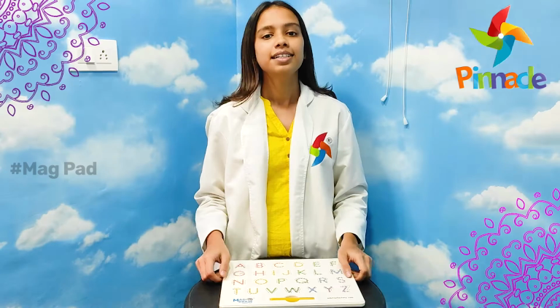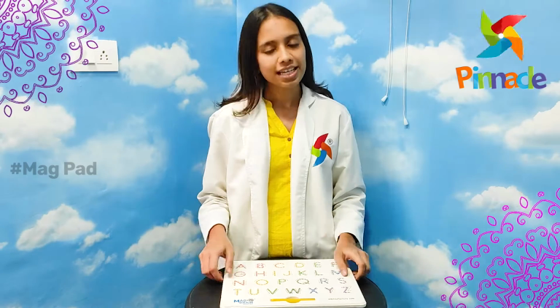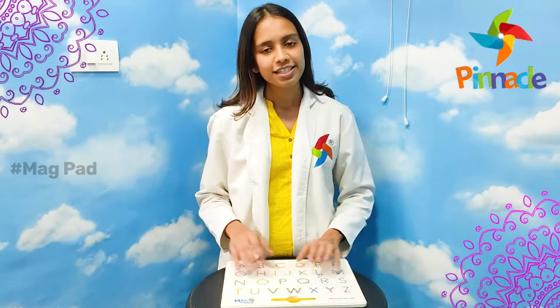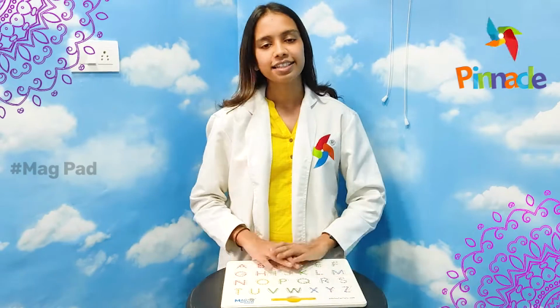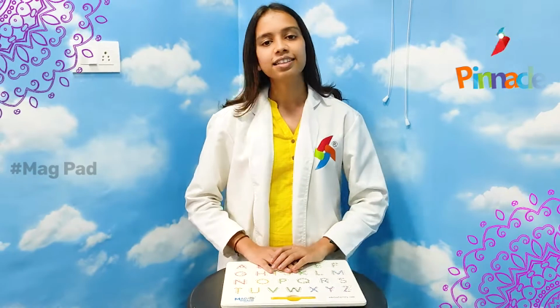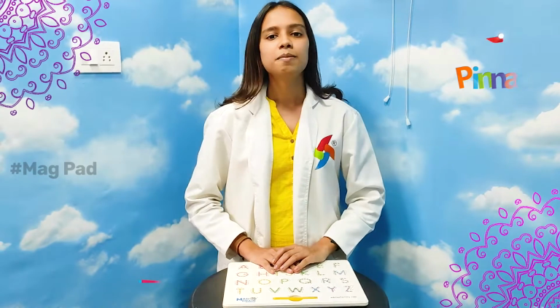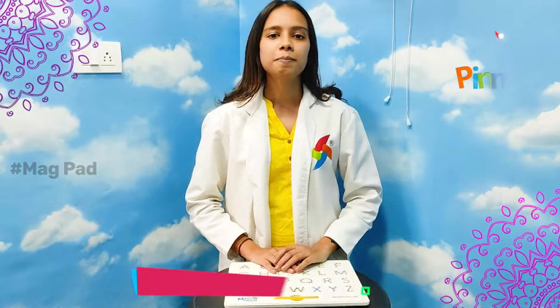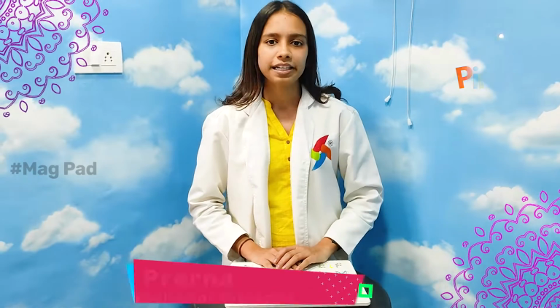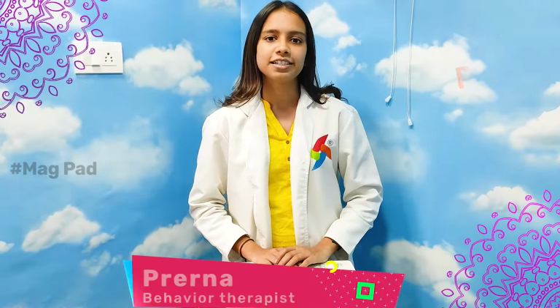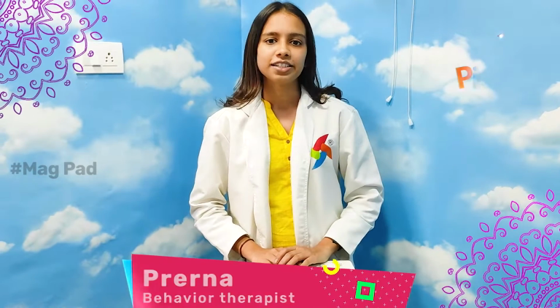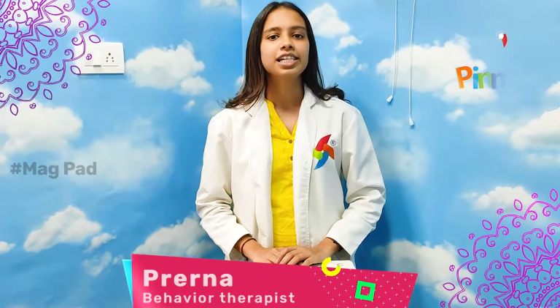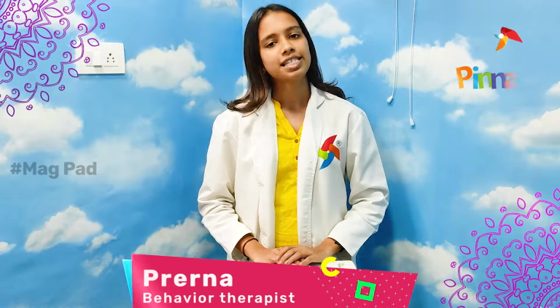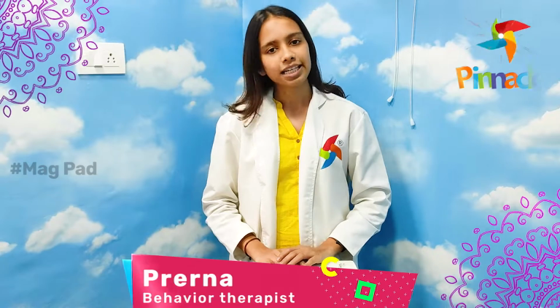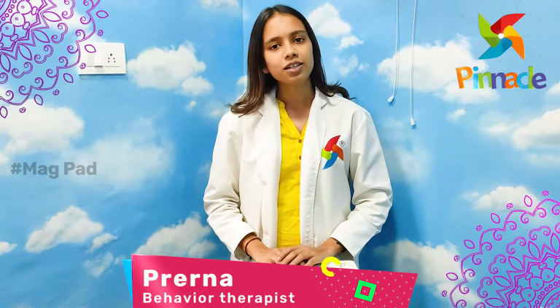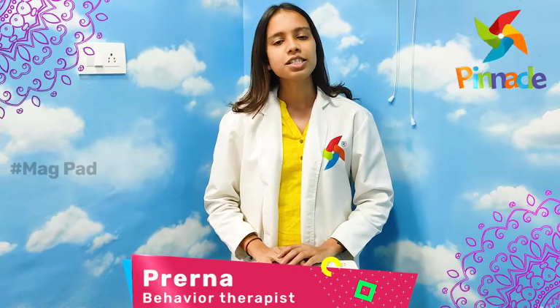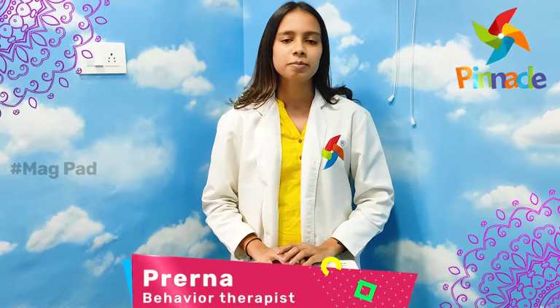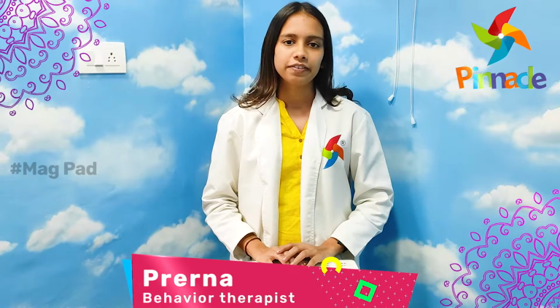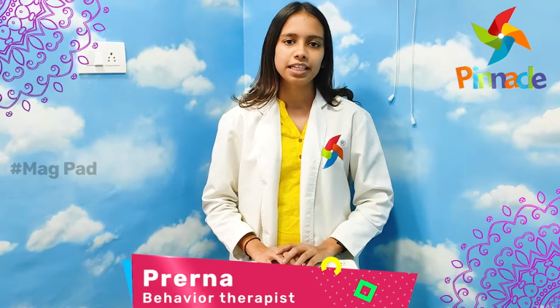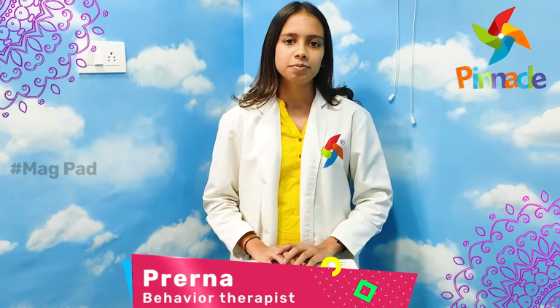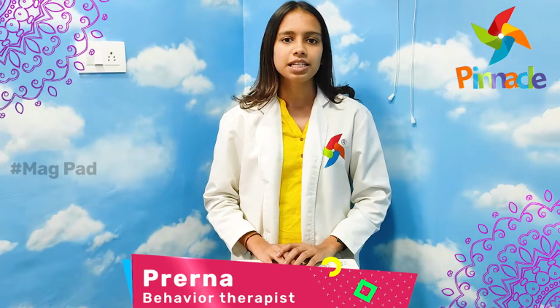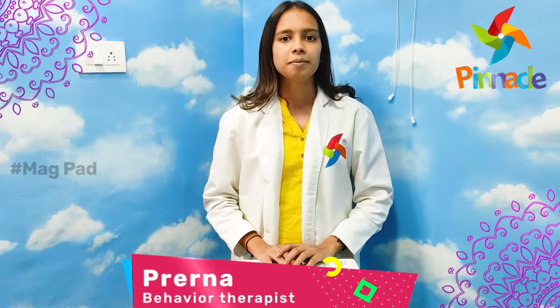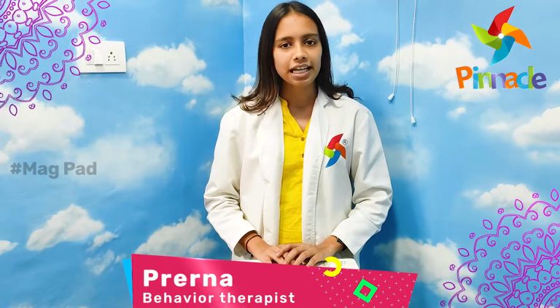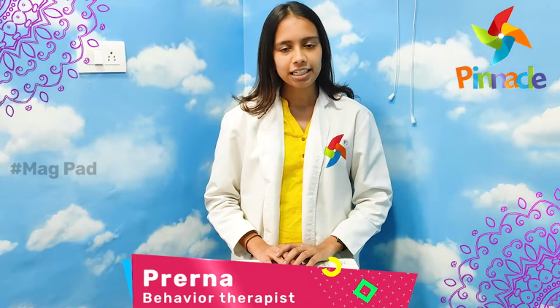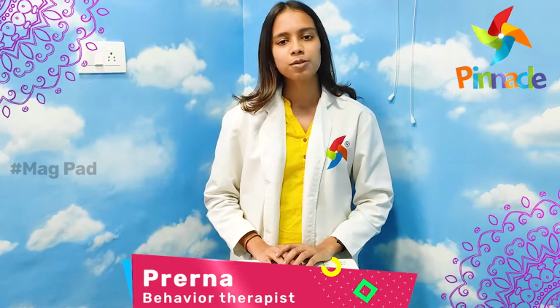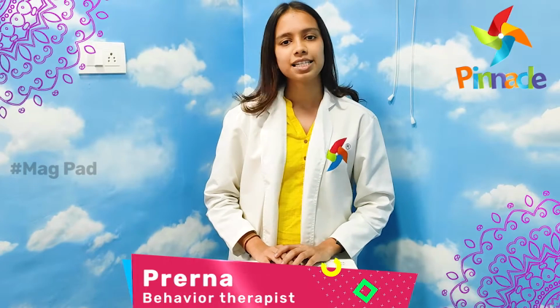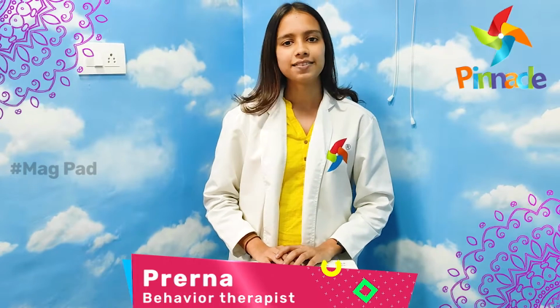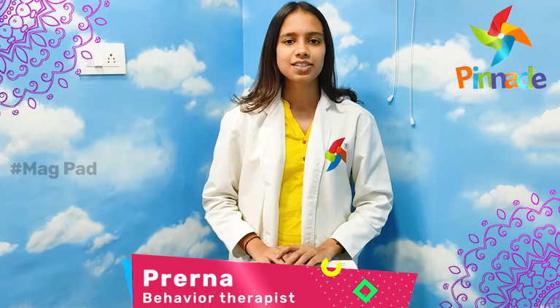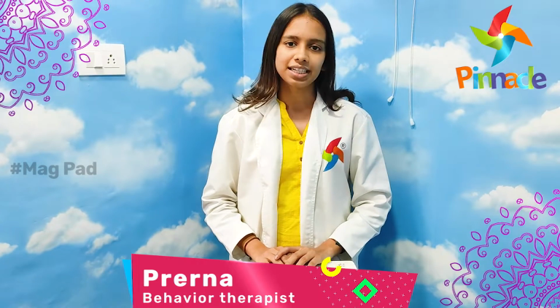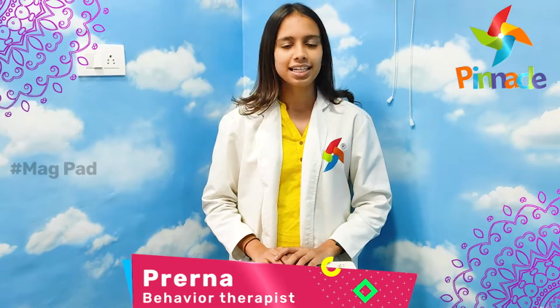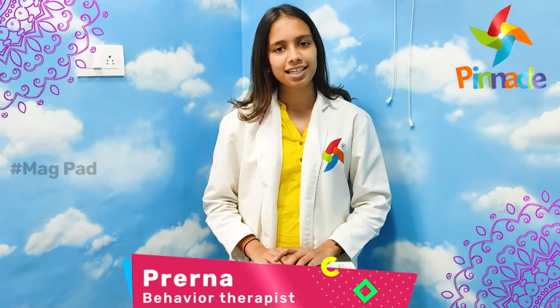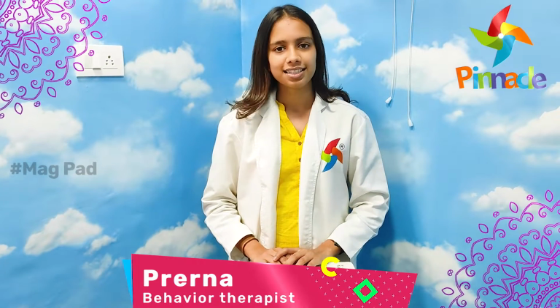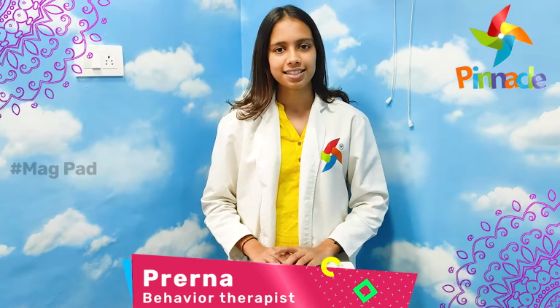Hello, Jinetra. I am Bravna Jain, Psychologist and Behavior Therapist, Pinnacle Blooms Network, Chennai.